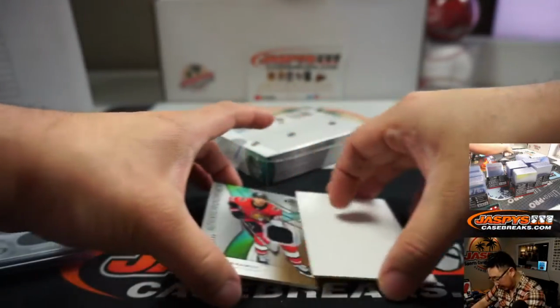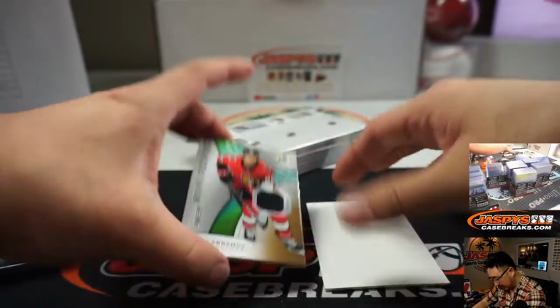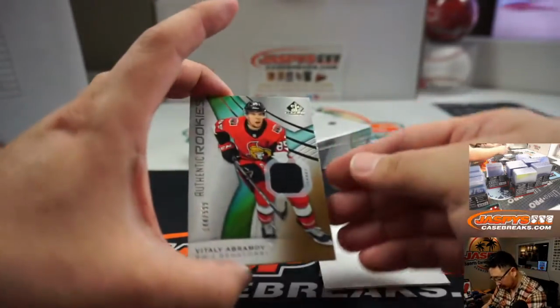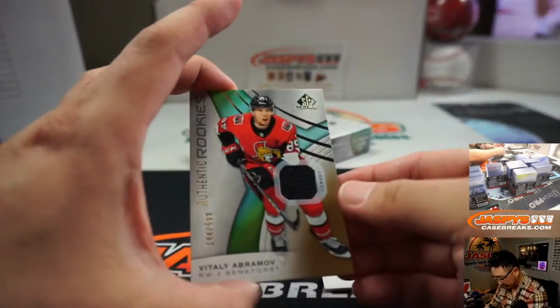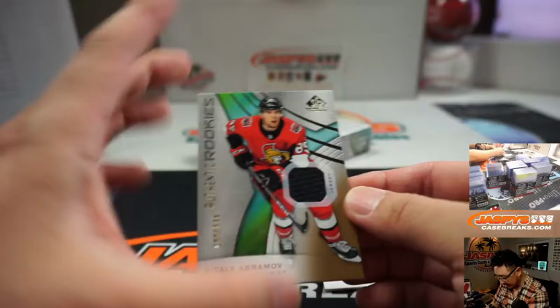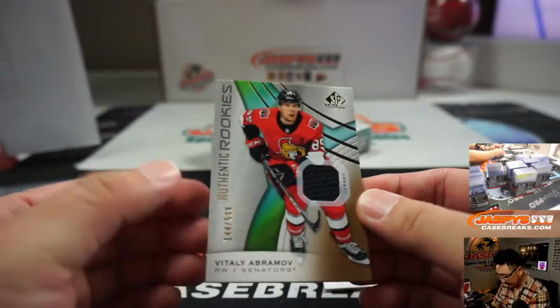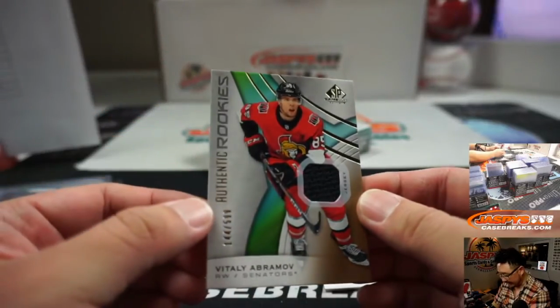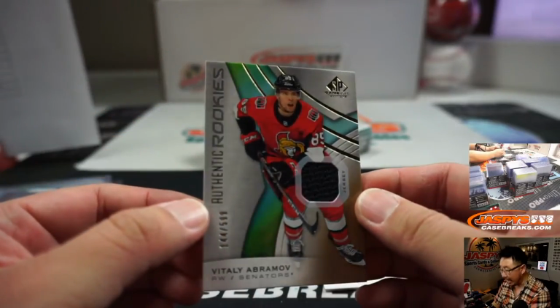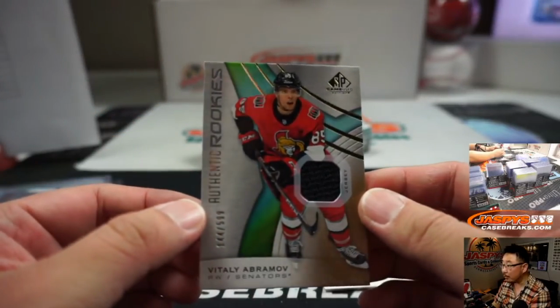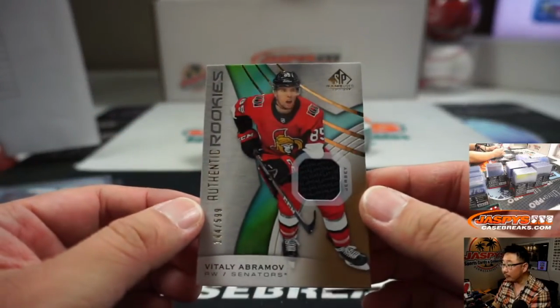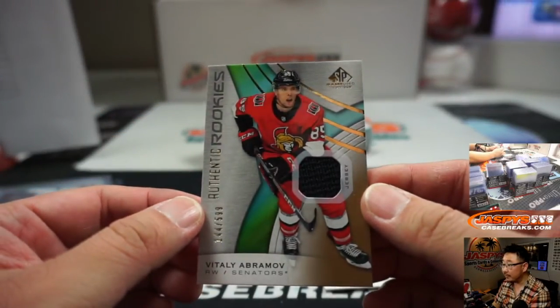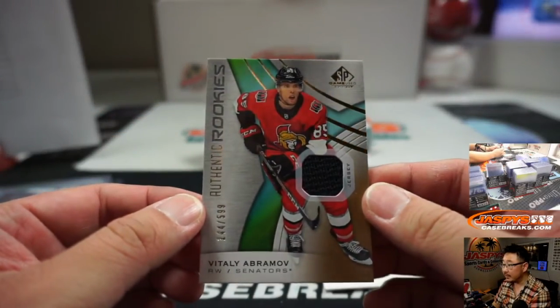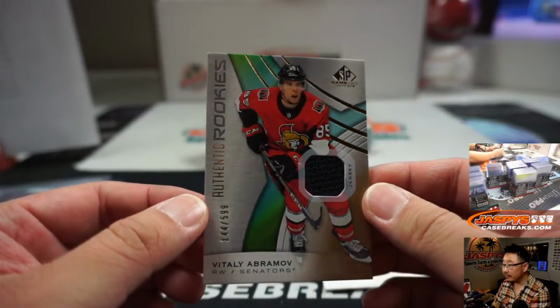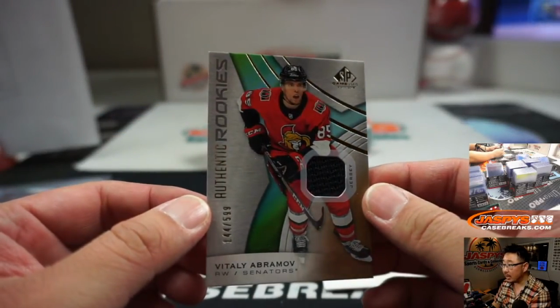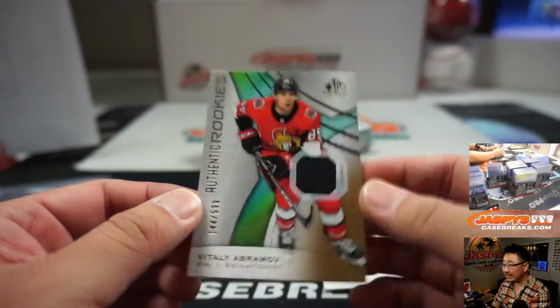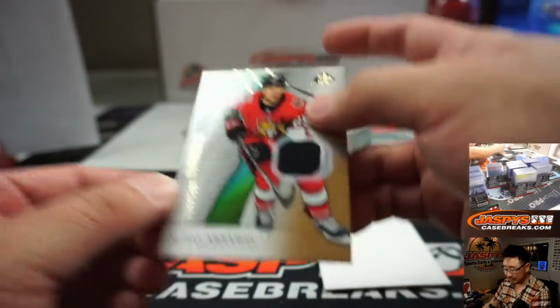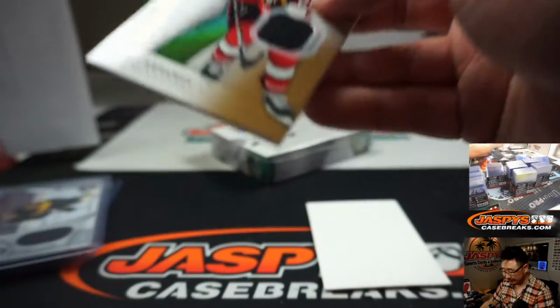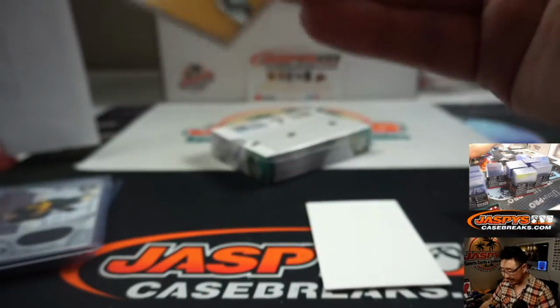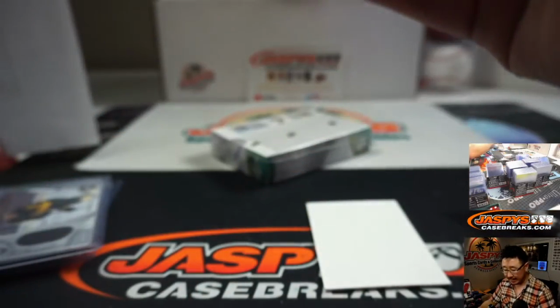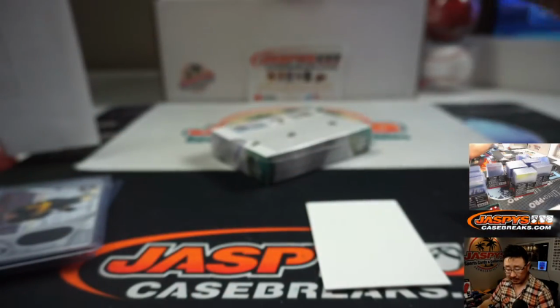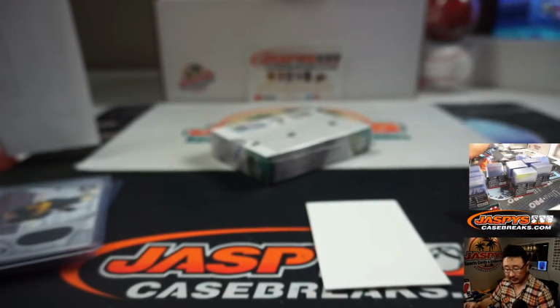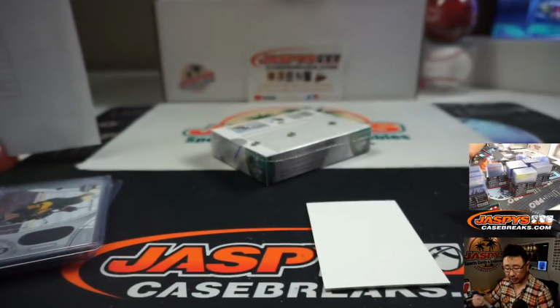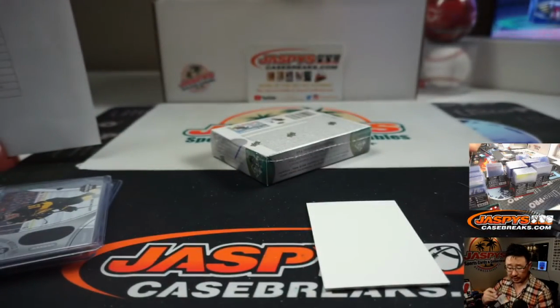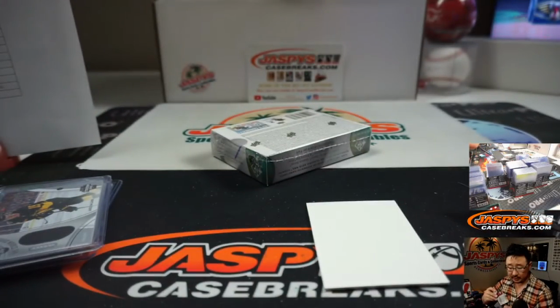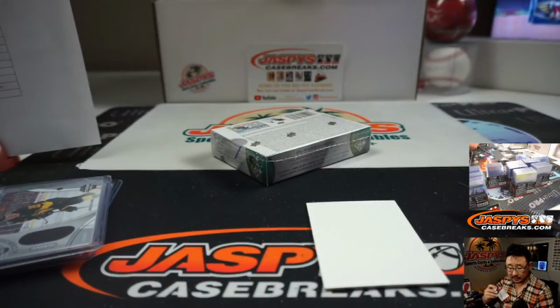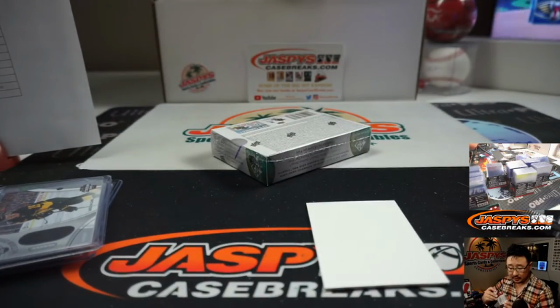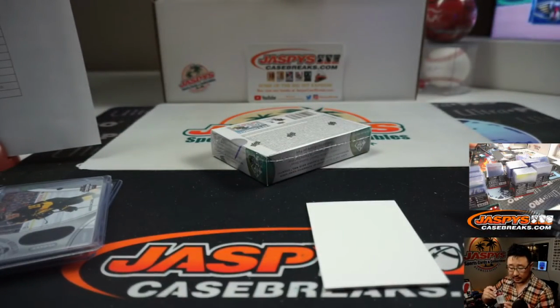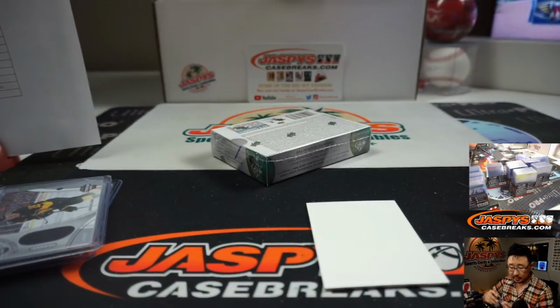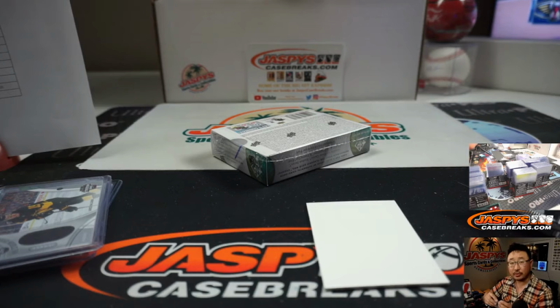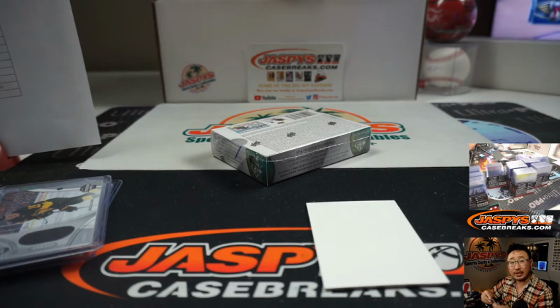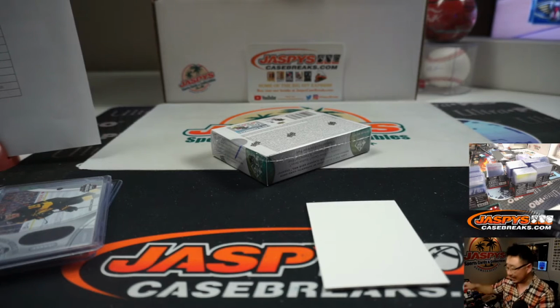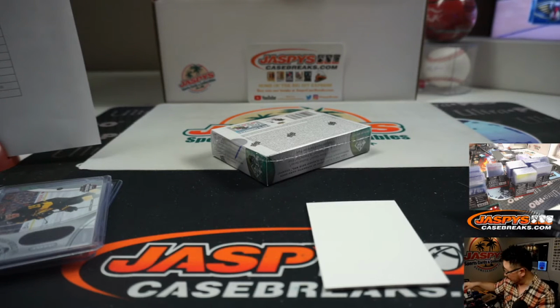And we've got Vitelli Abramov, the Ottawa Senators numbered to 599 — a piece of his jersey. Going to Jack B.